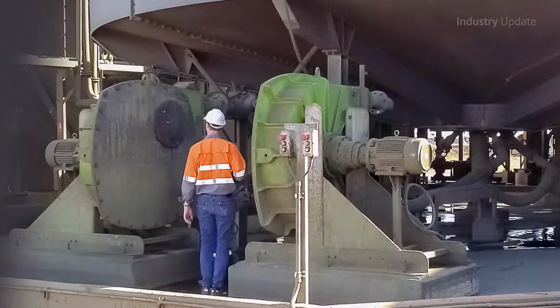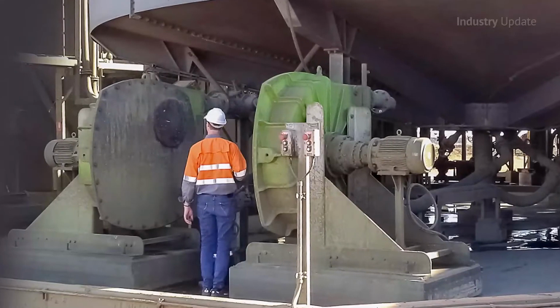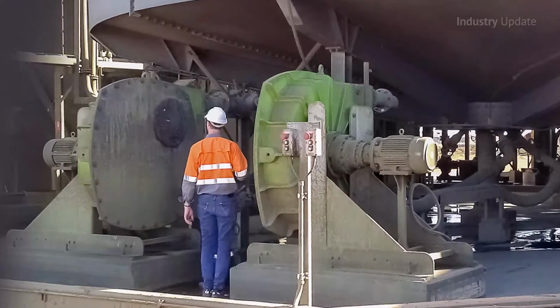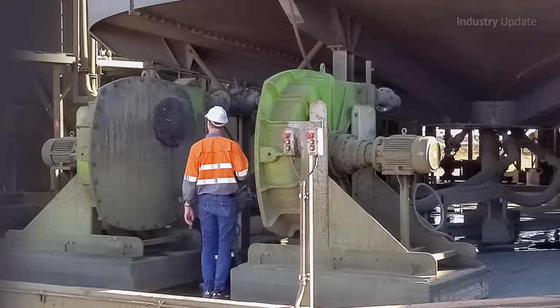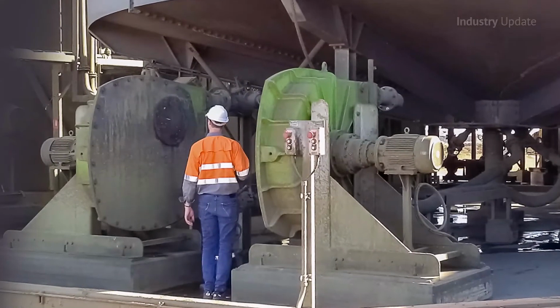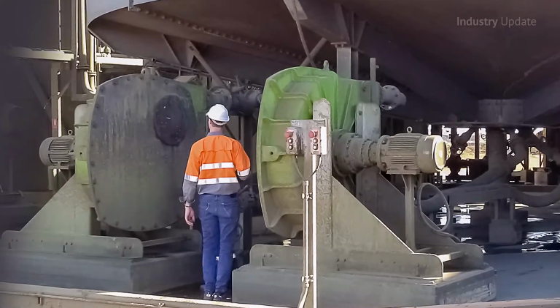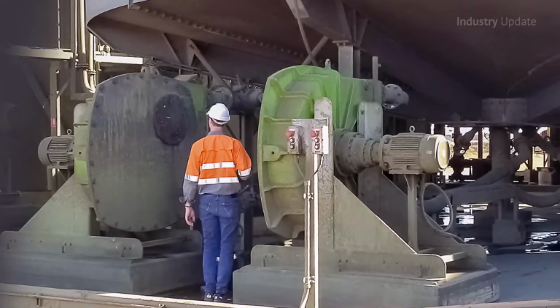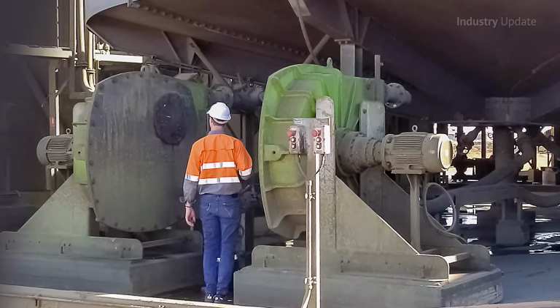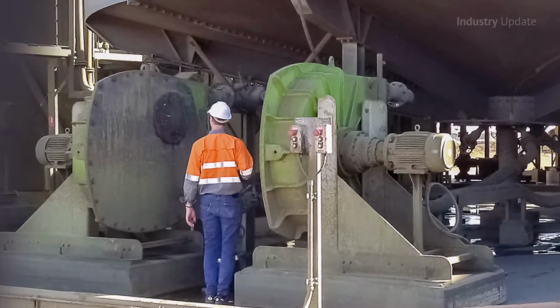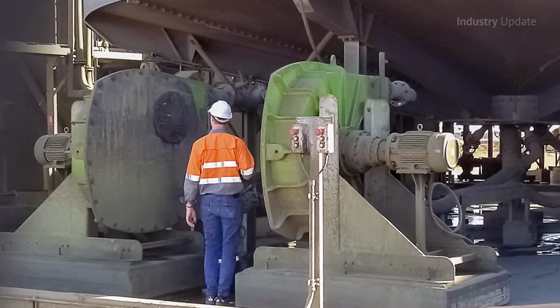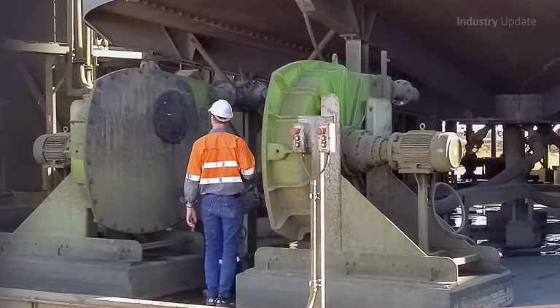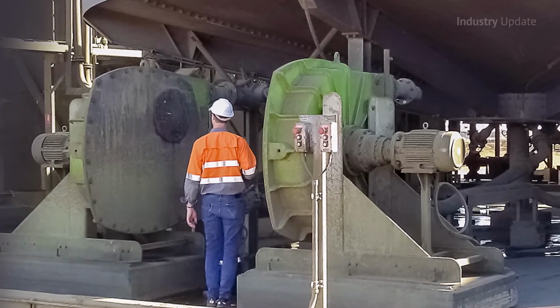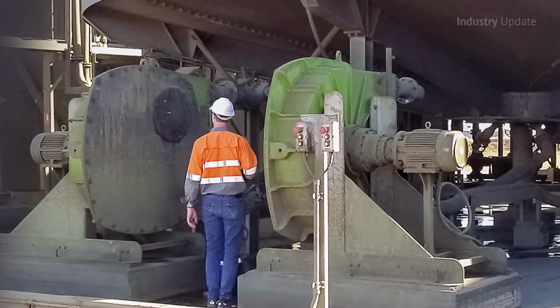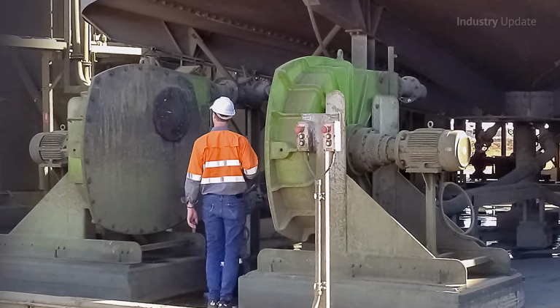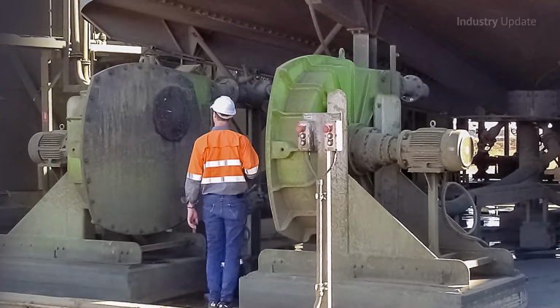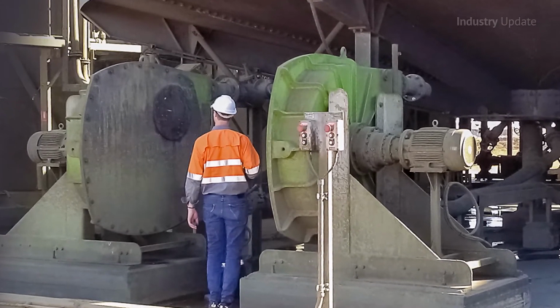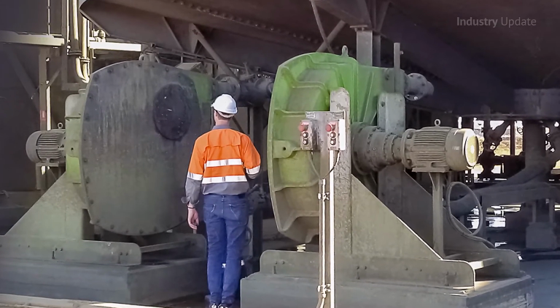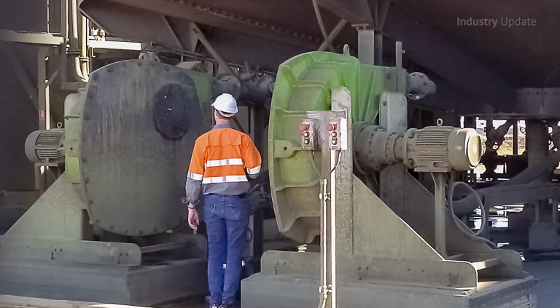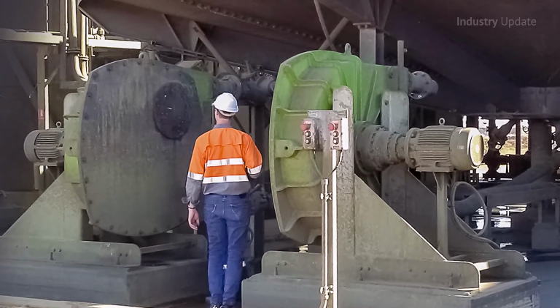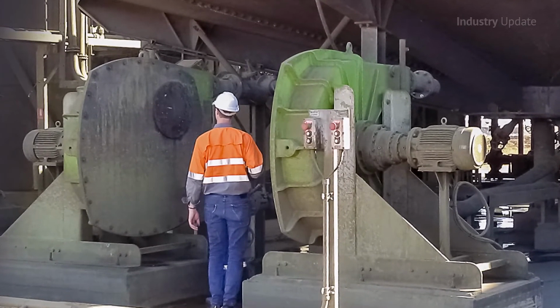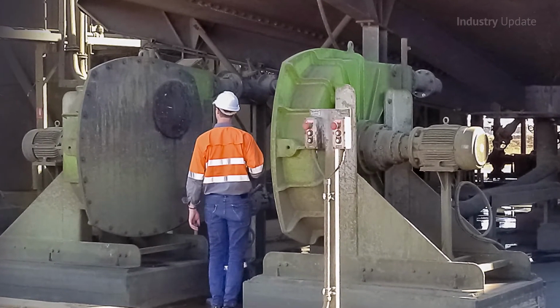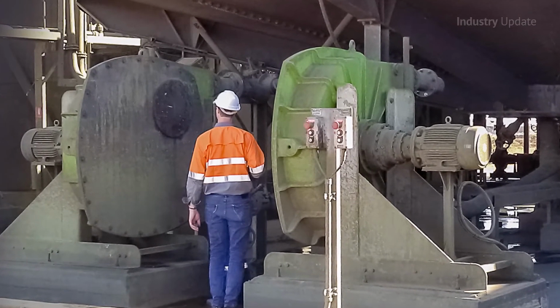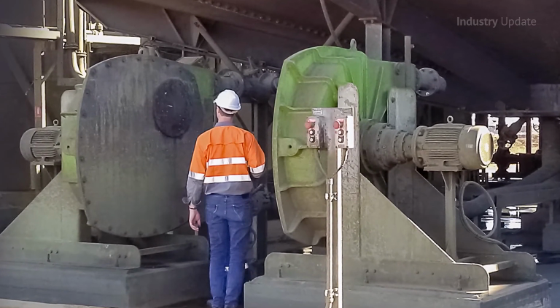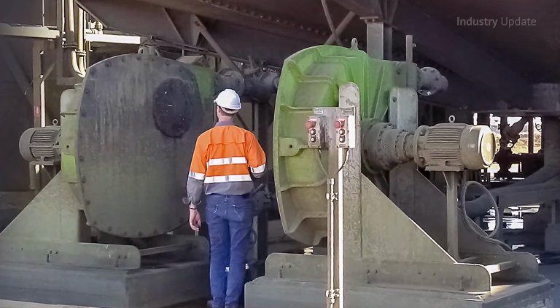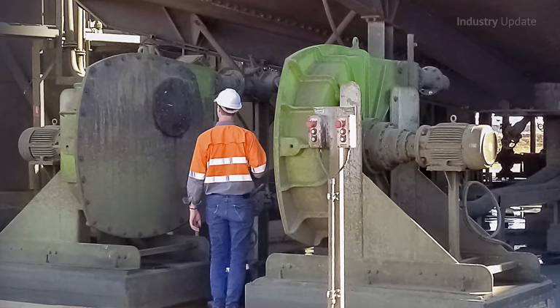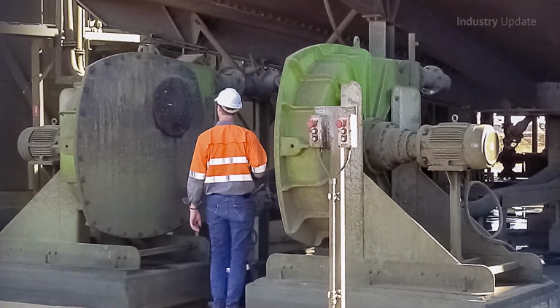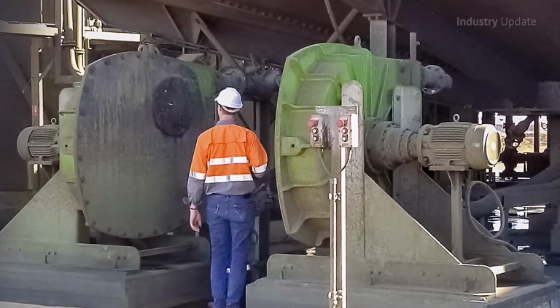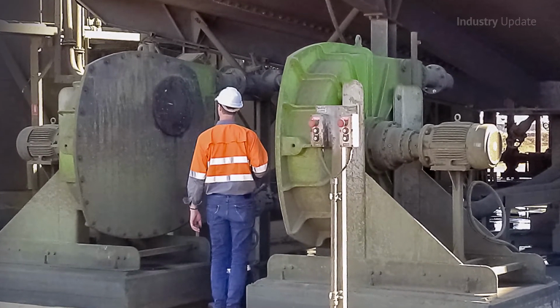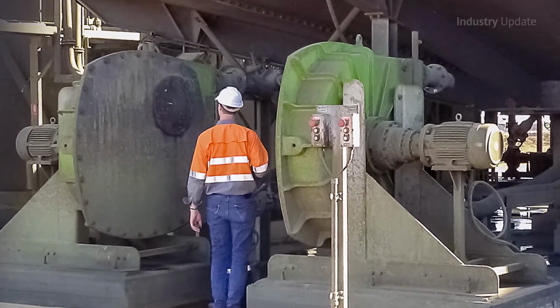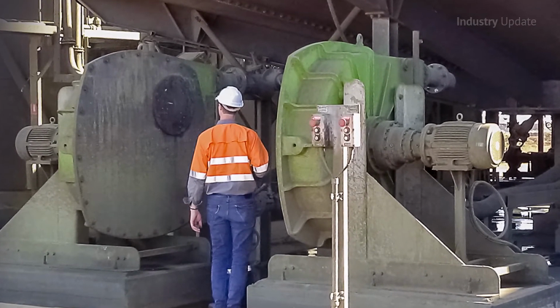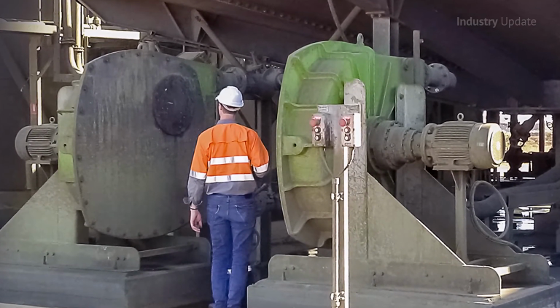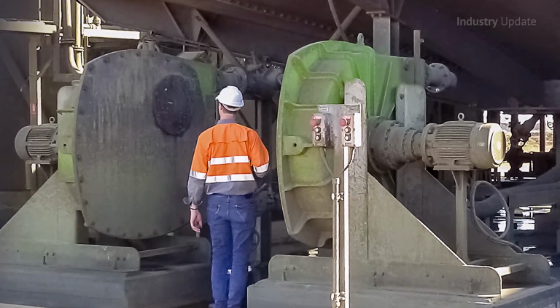The range includes pumps that can reach pressures of 16 bar and achieve flow rates of 150 cubic metres per hour.